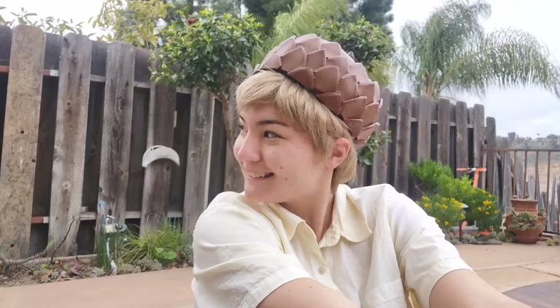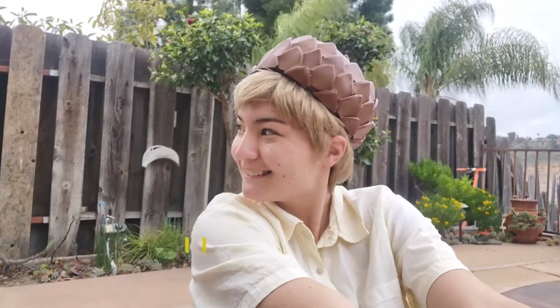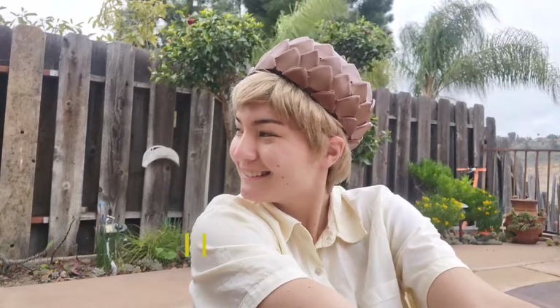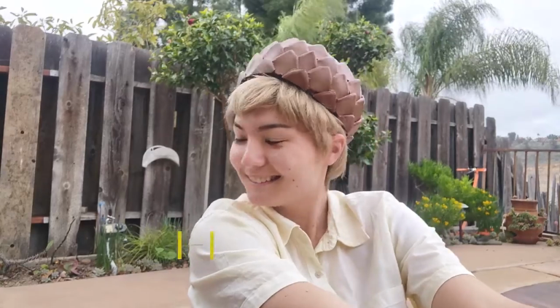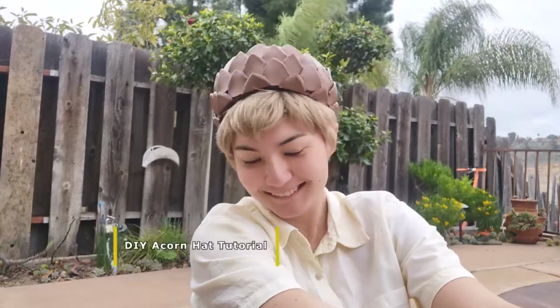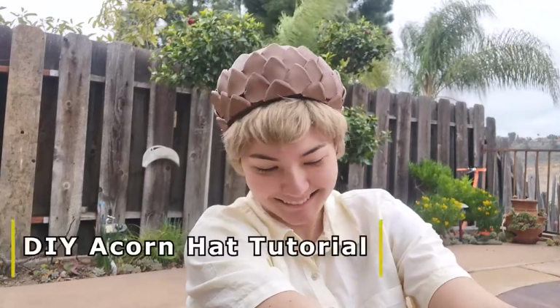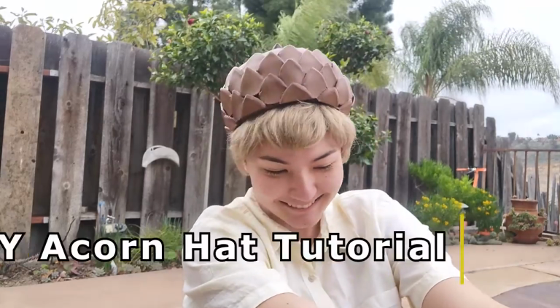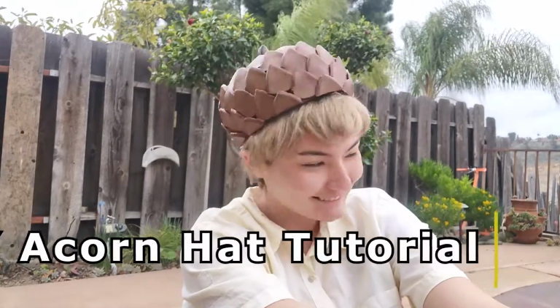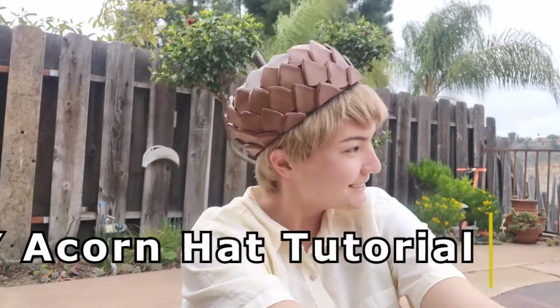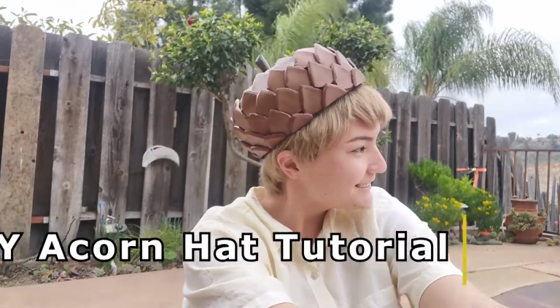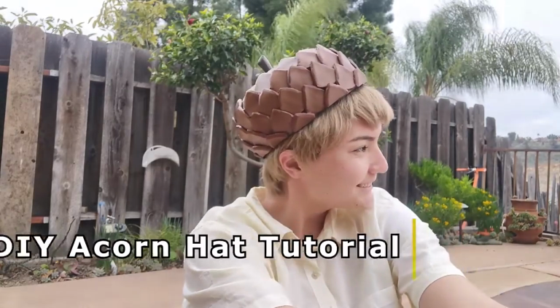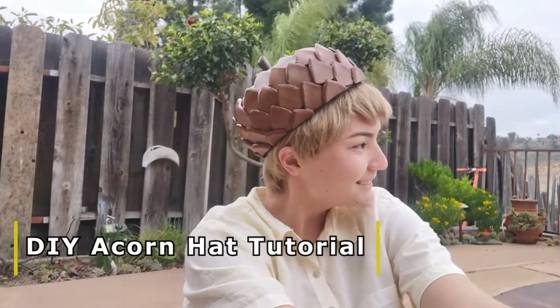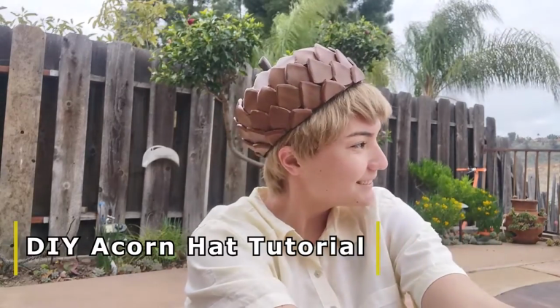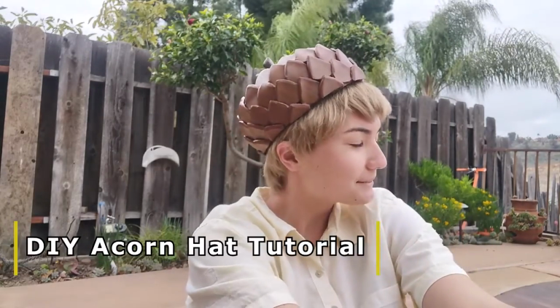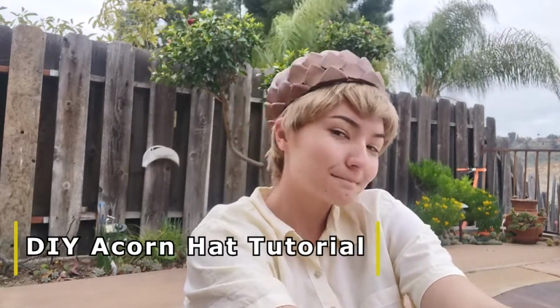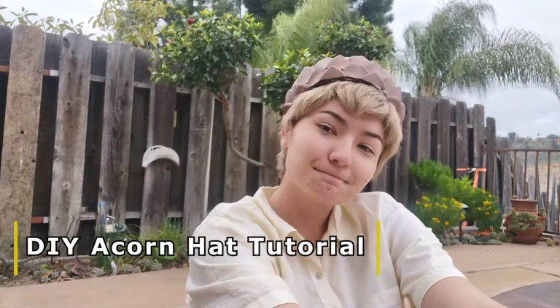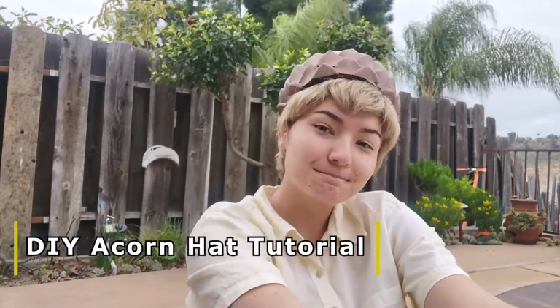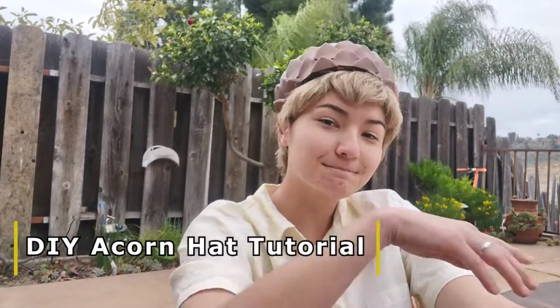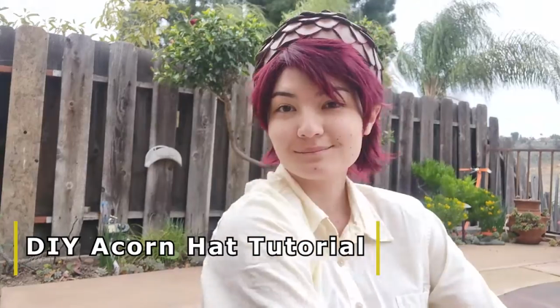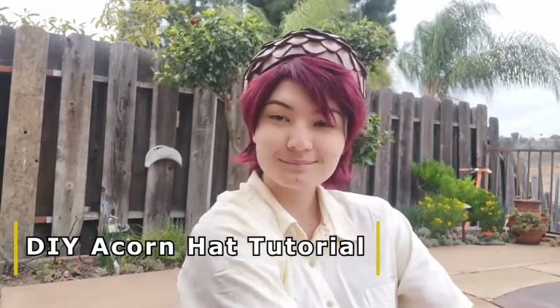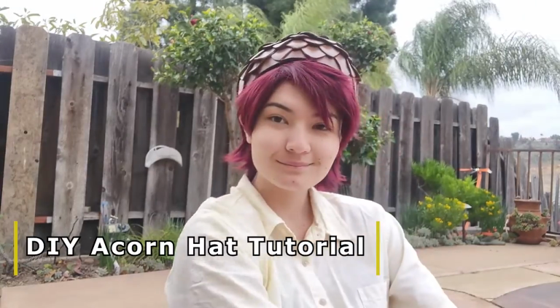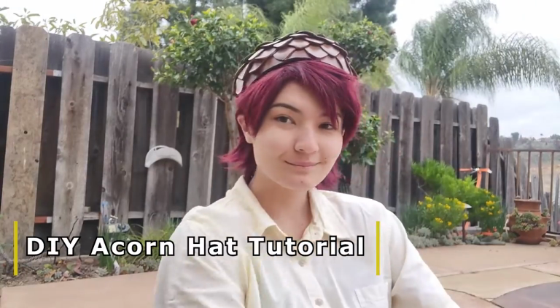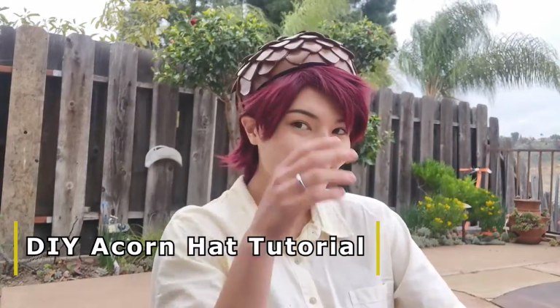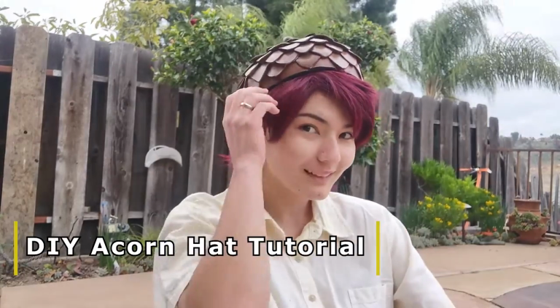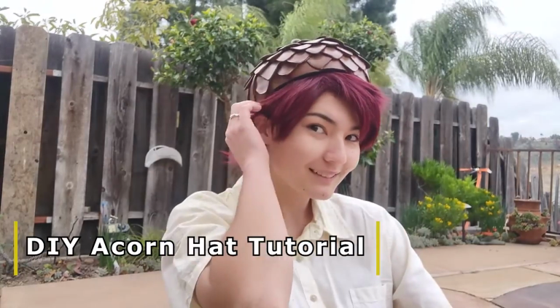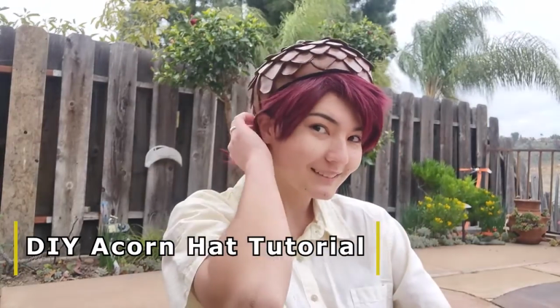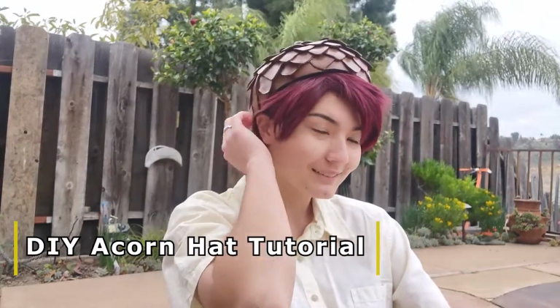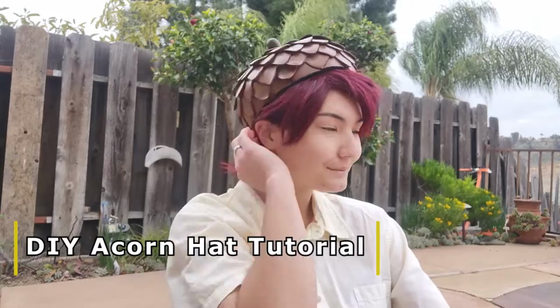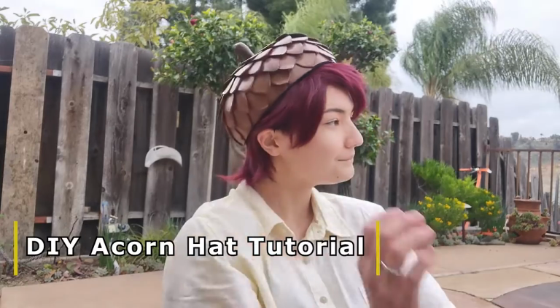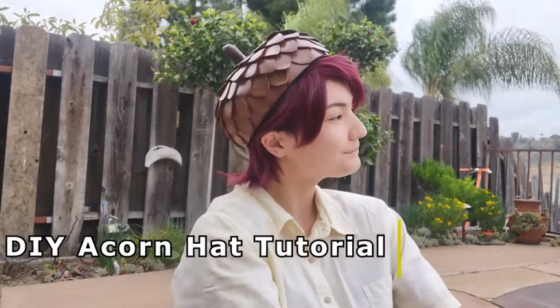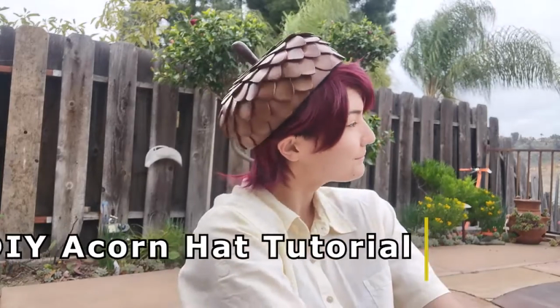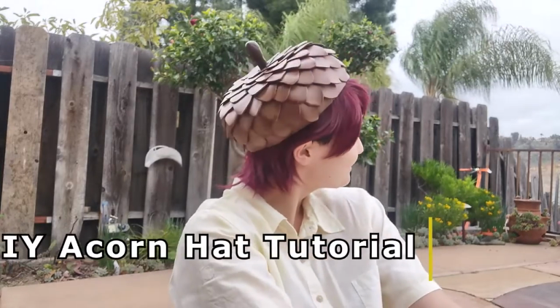Hi, my name's Andi, or Altera Cosplay, and today I'll be showing you how to make this super cute DIY acorn hat.